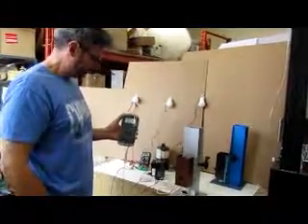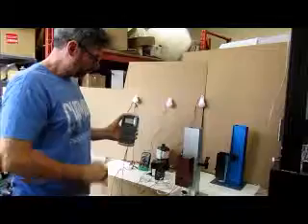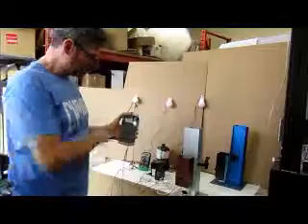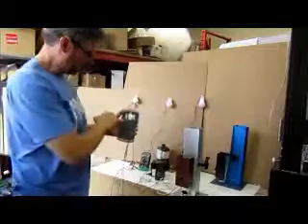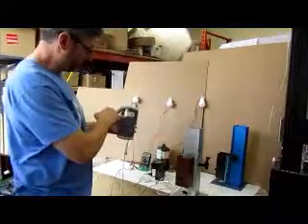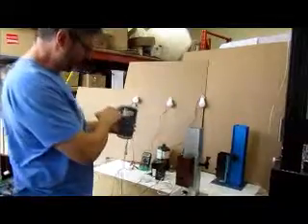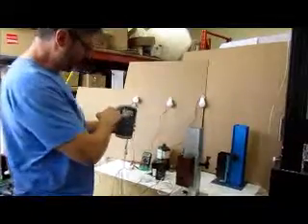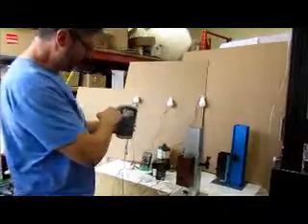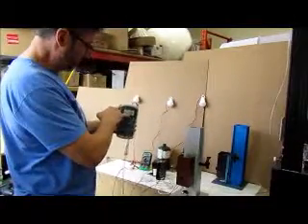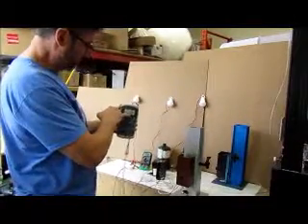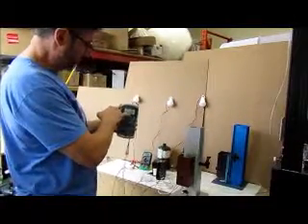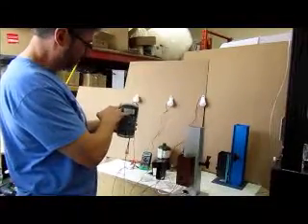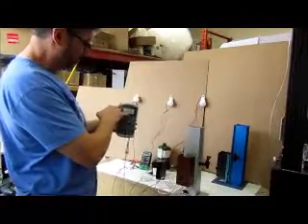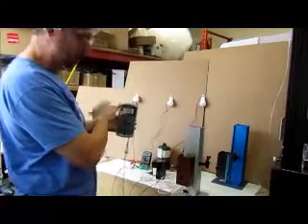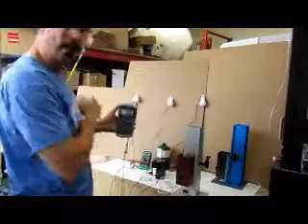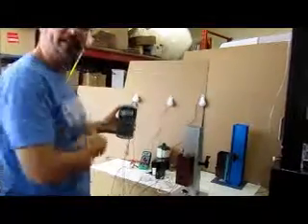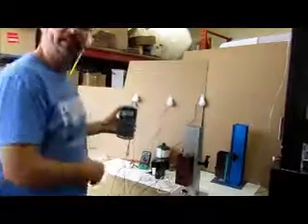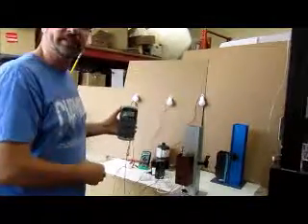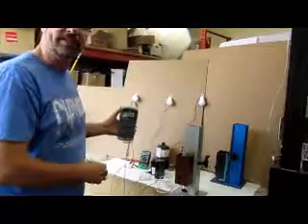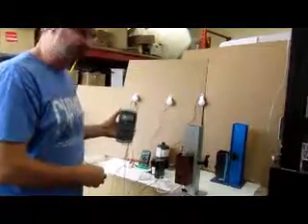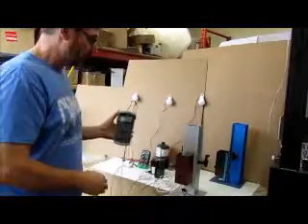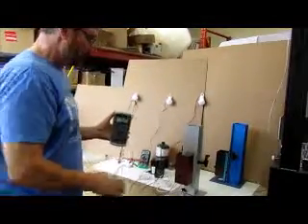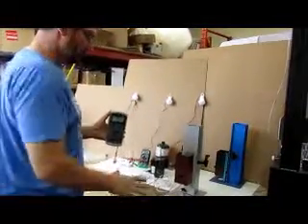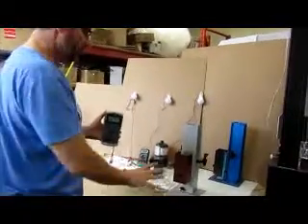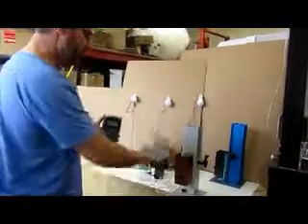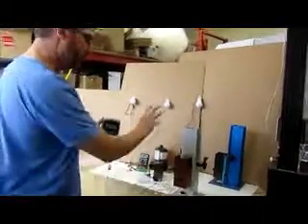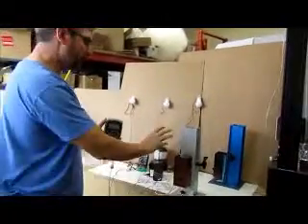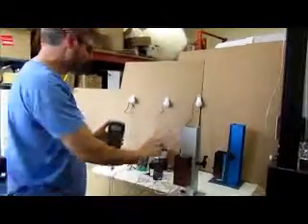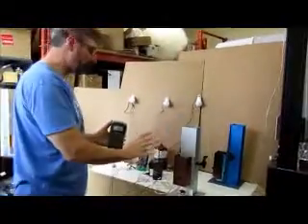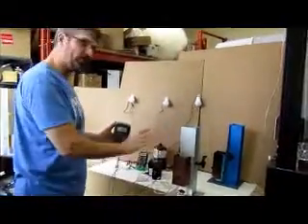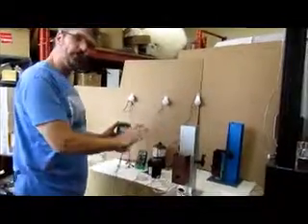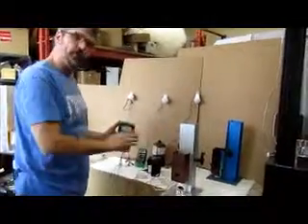And as you can see, it's 12.29 at this stage. So this is a fully functional unit.